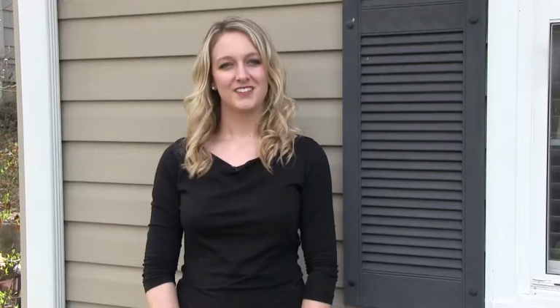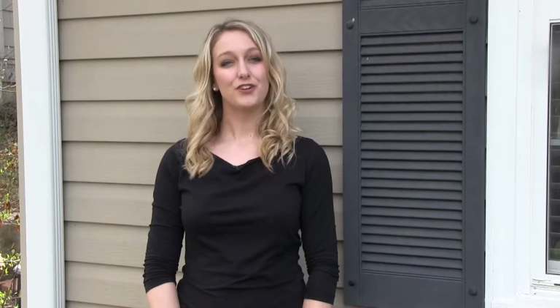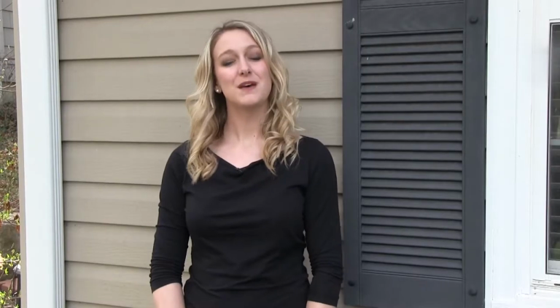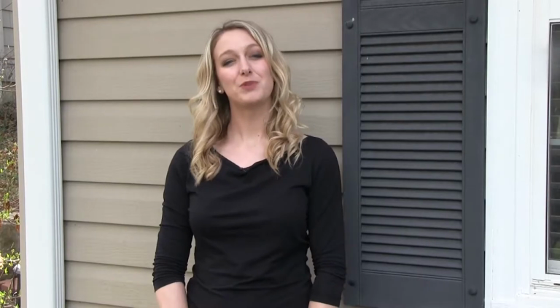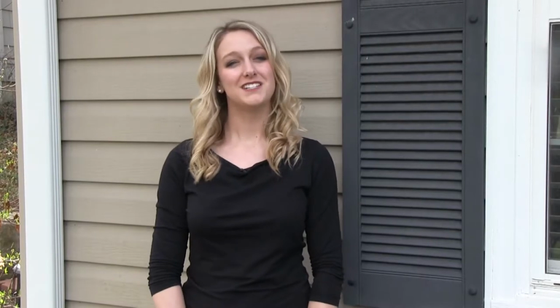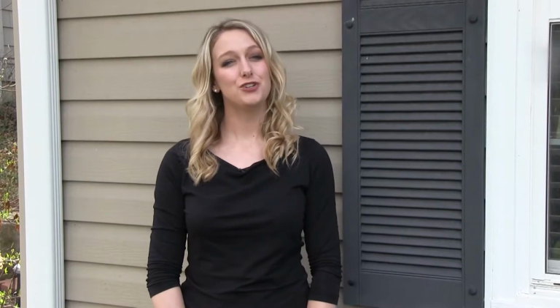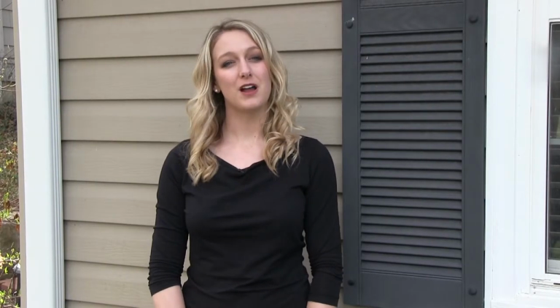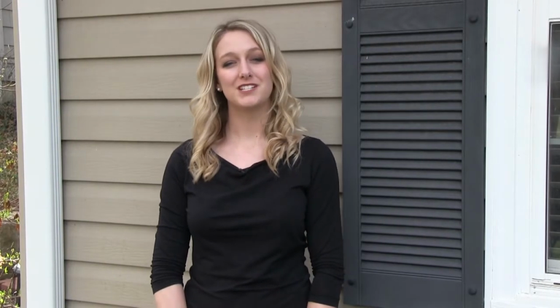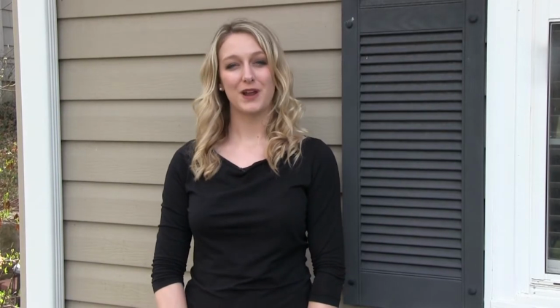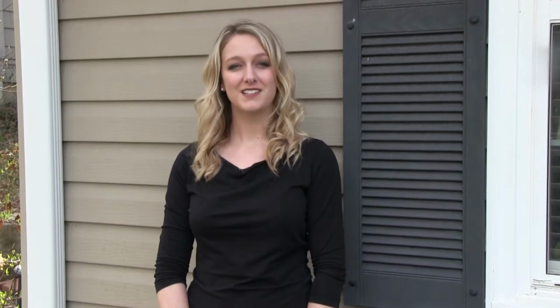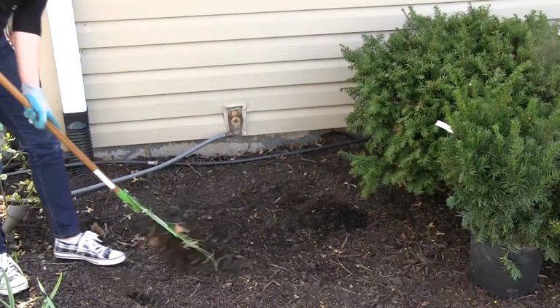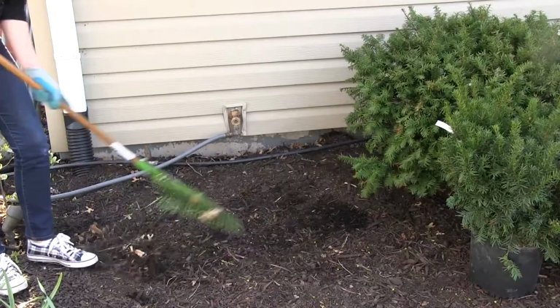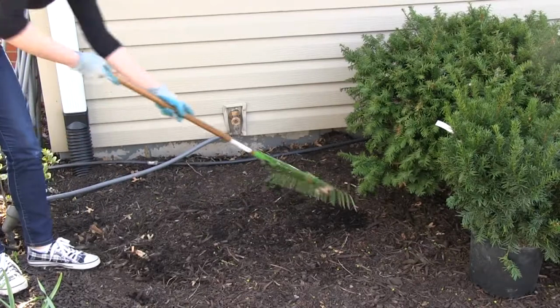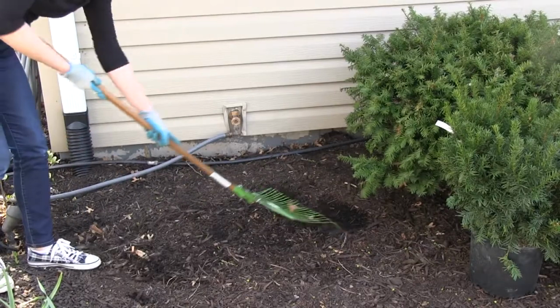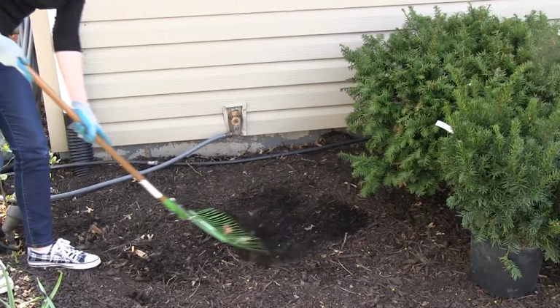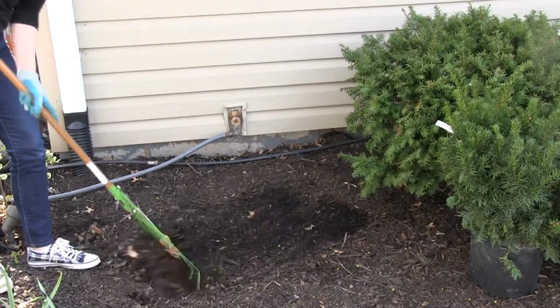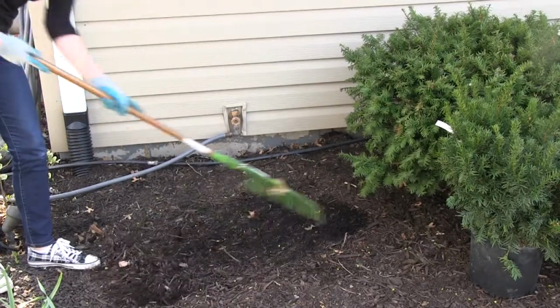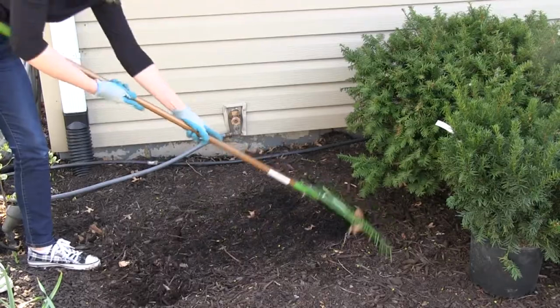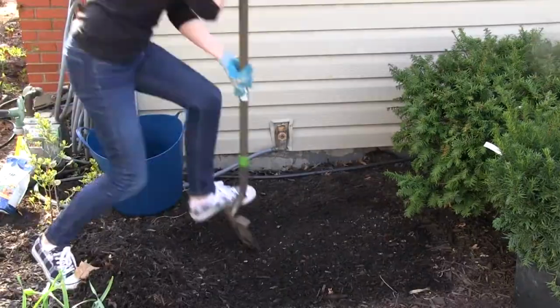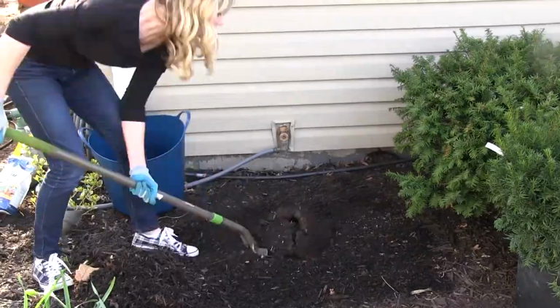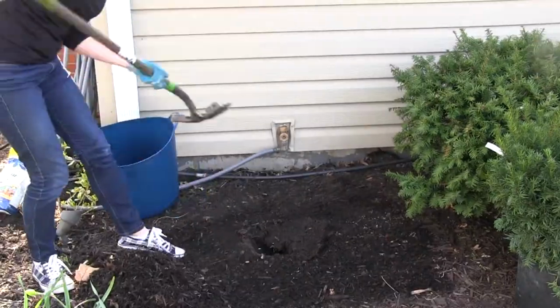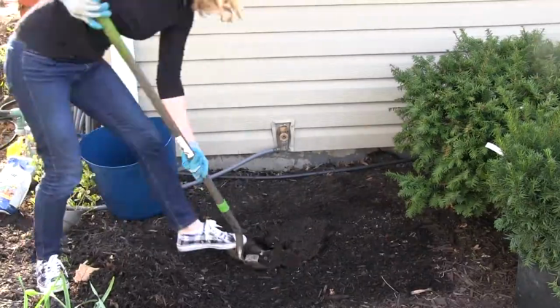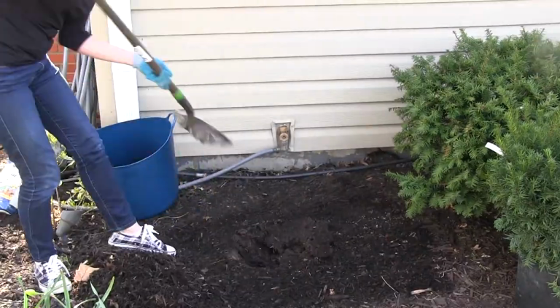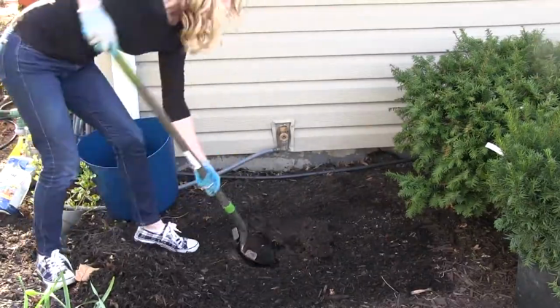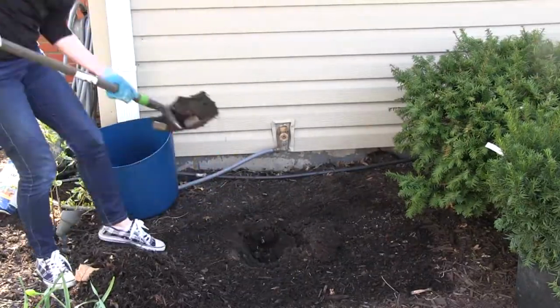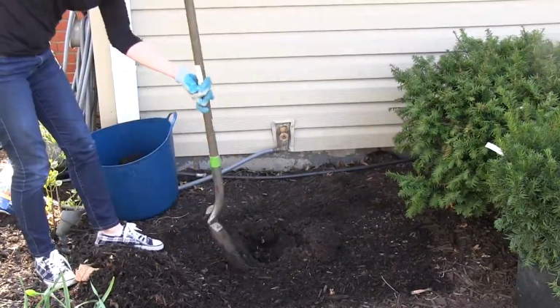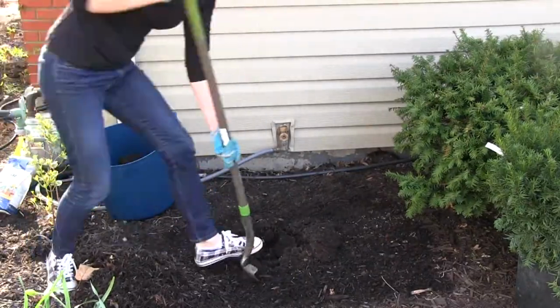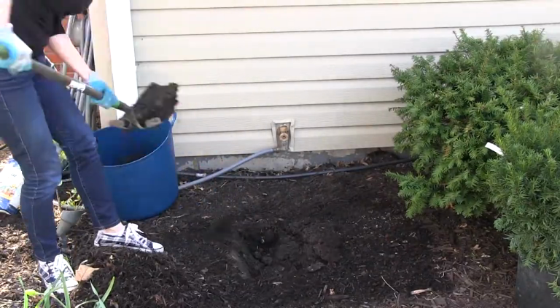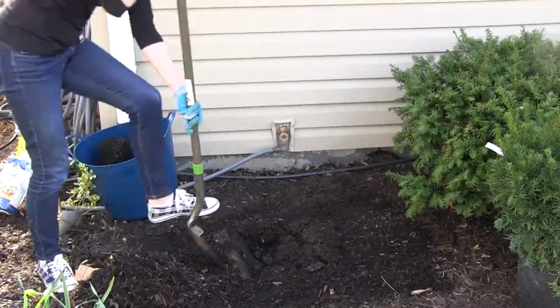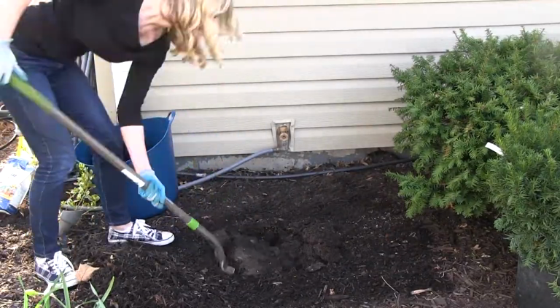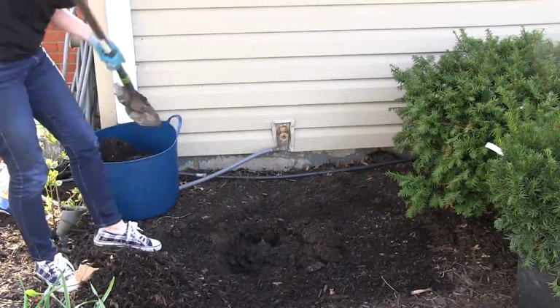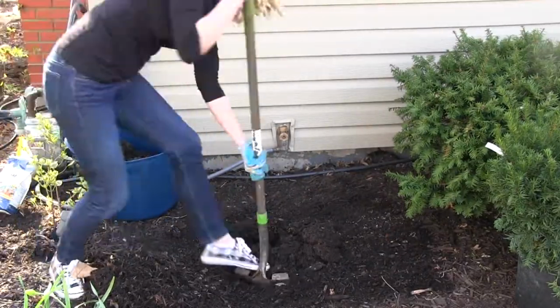The first step of planting a new shrub is to rake aside any mulch in the area and dig a hole that's the same depth as the nursery container and about twice as wide.